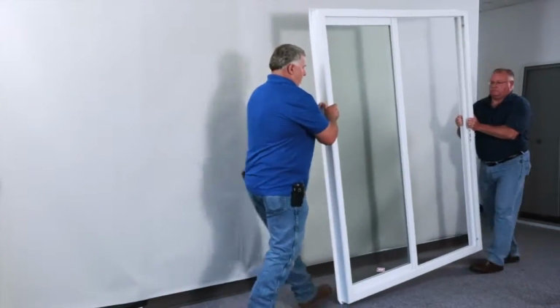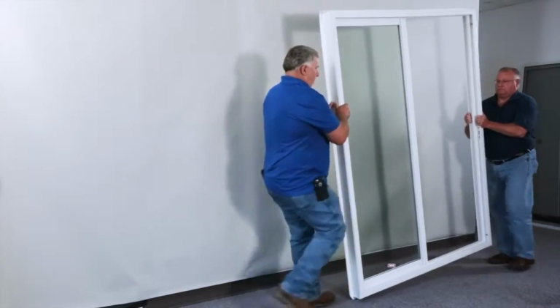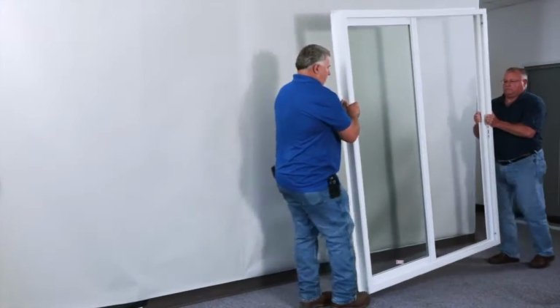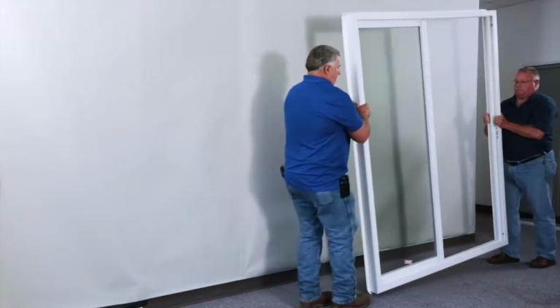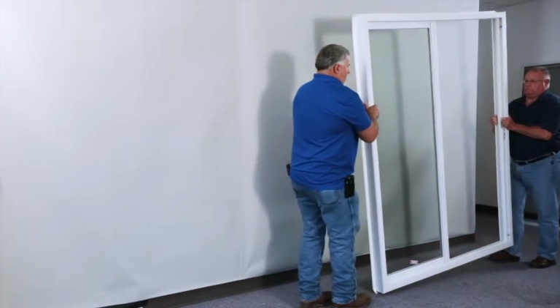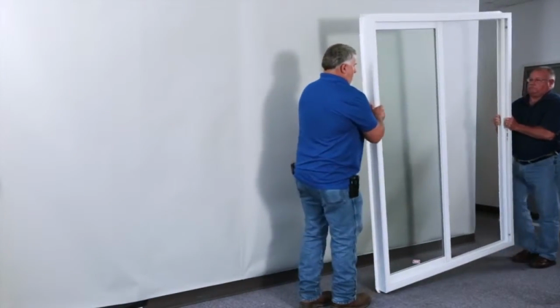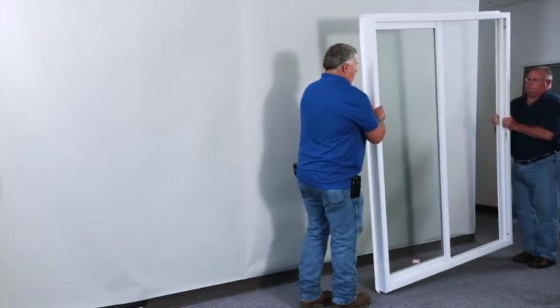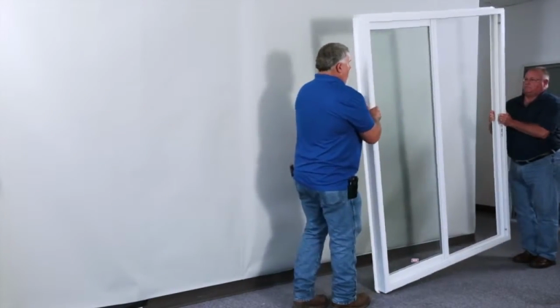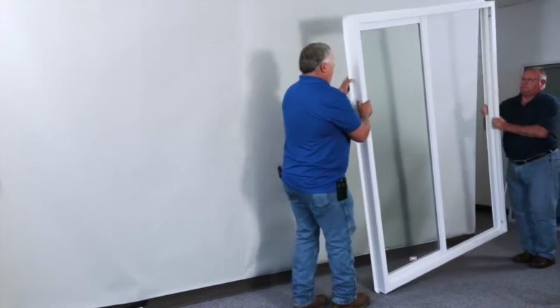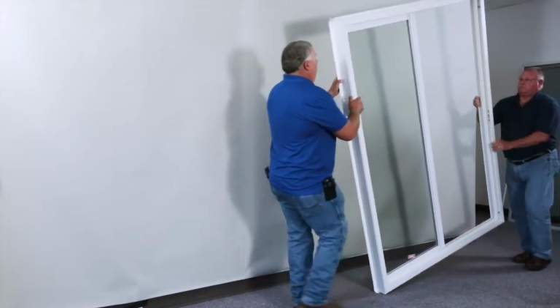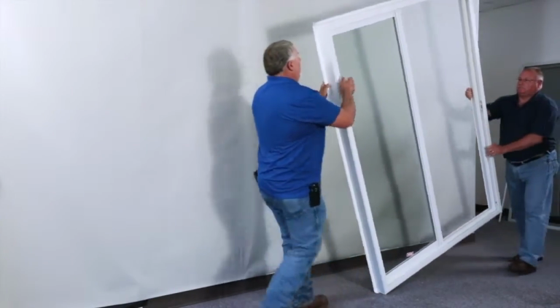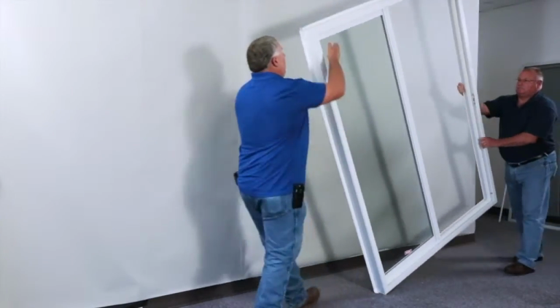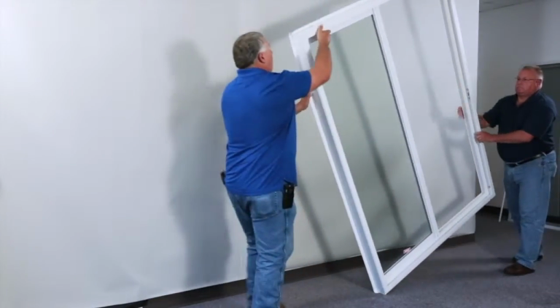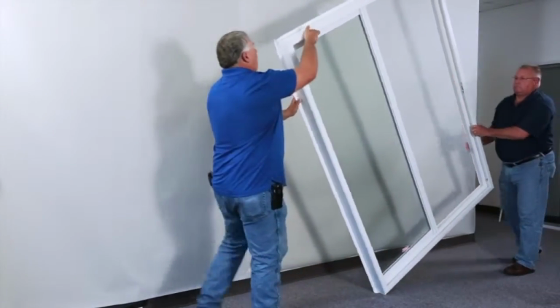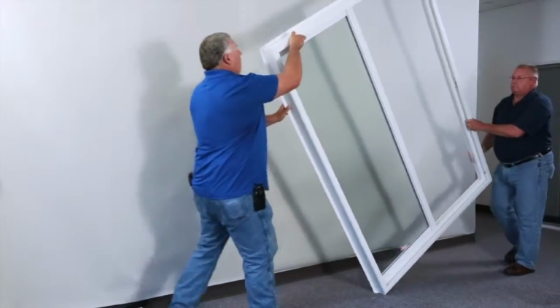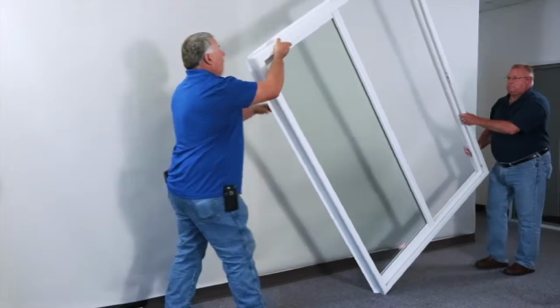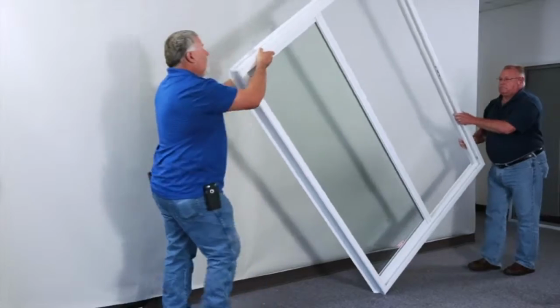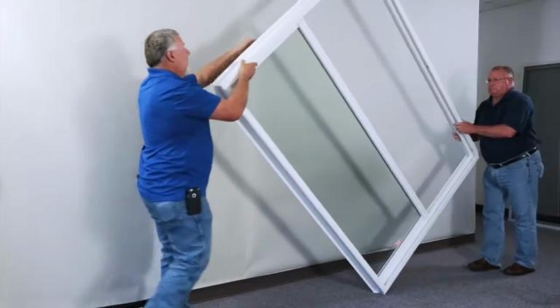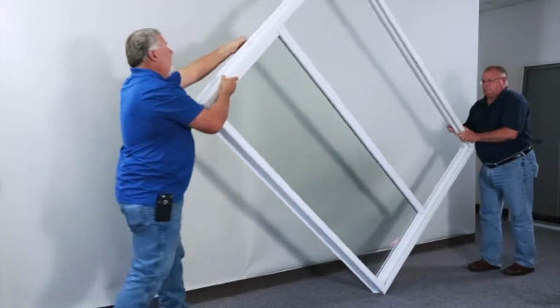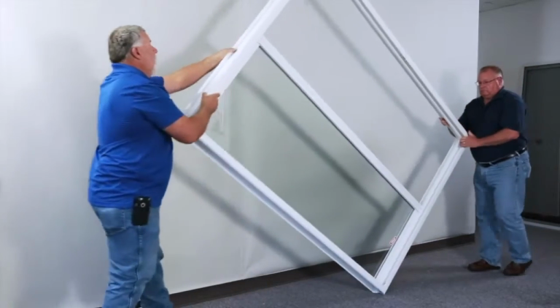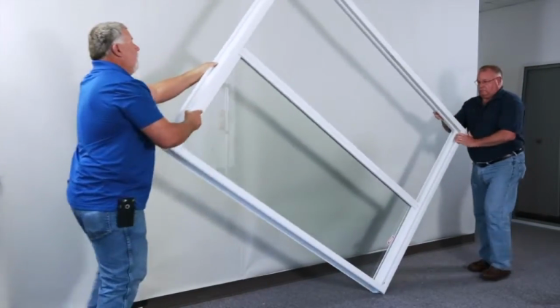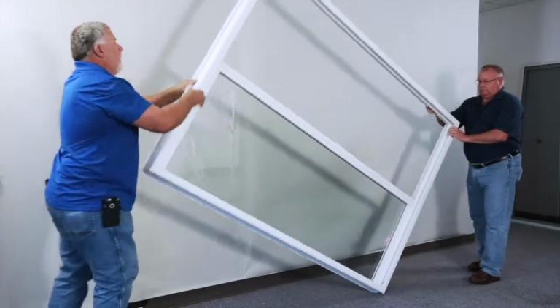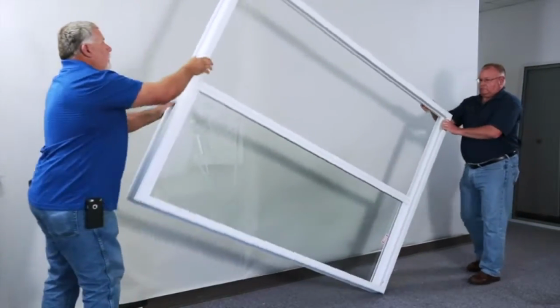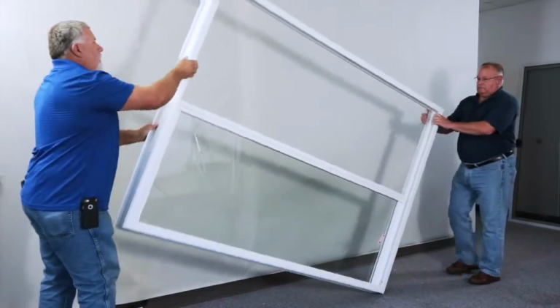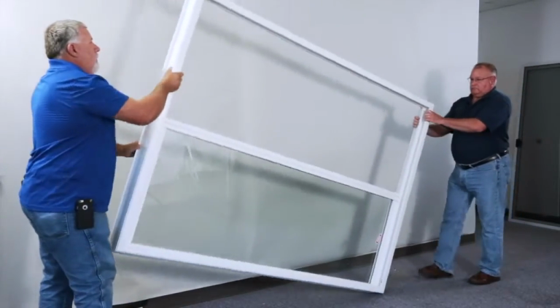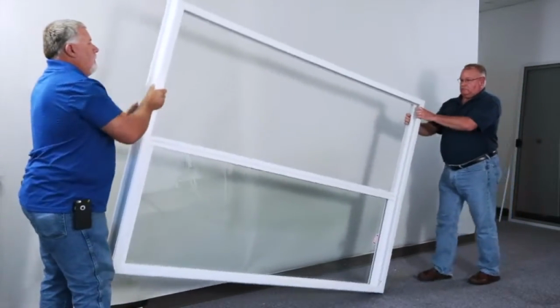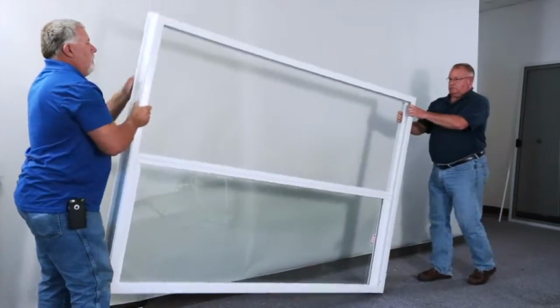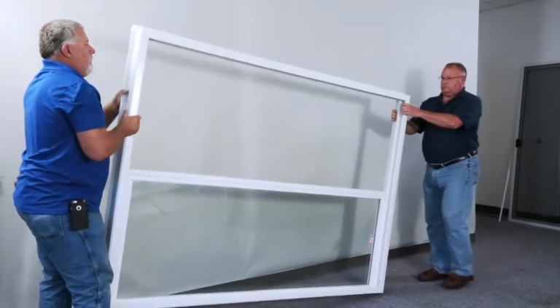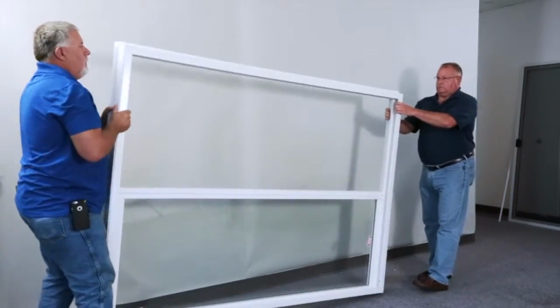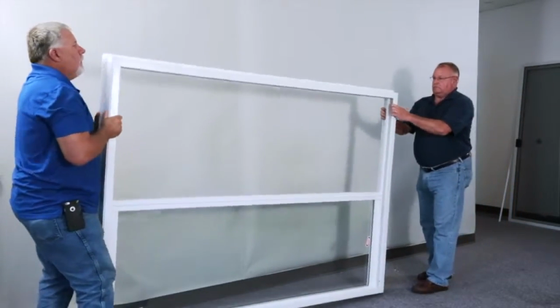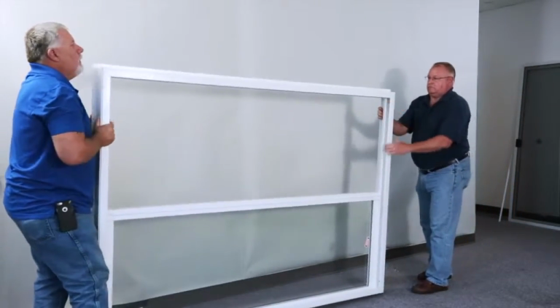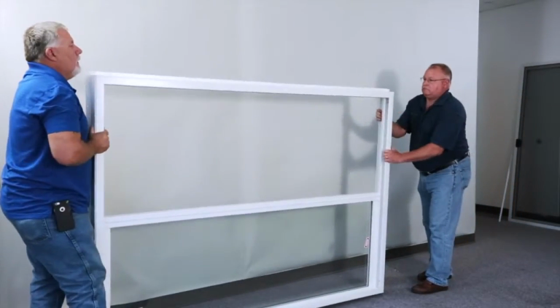Make sure that two people cartwheel the door over for safety reasons, as well as to ensure no damage to the product.